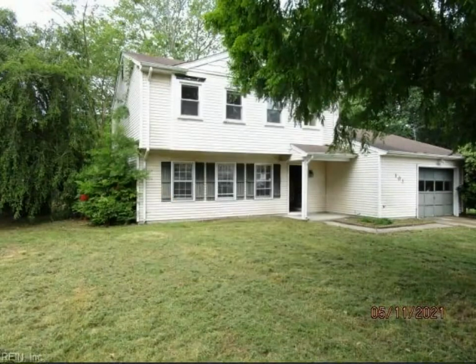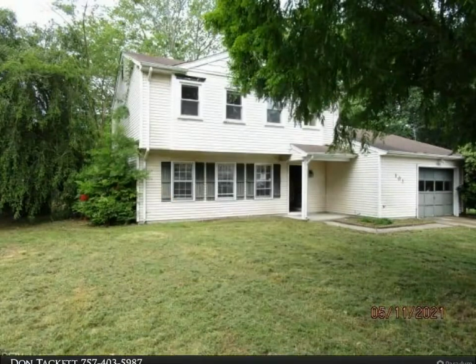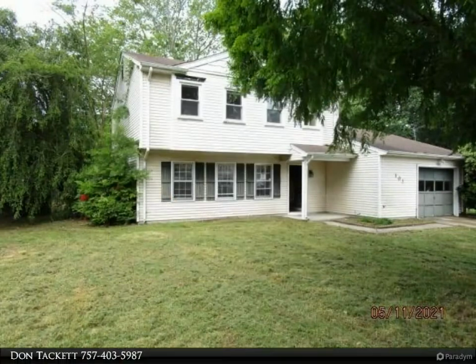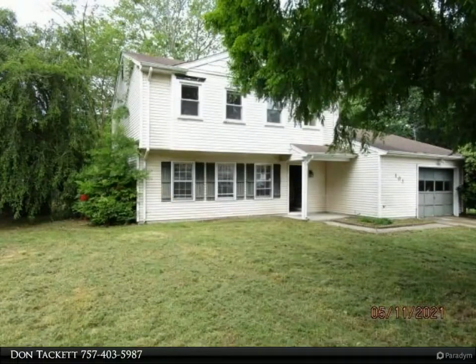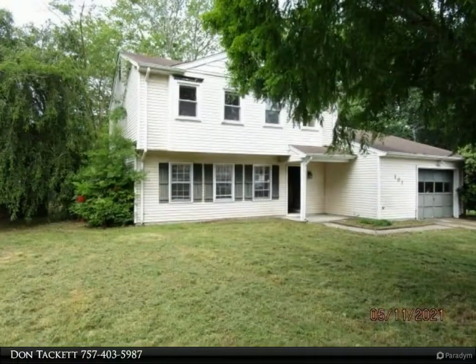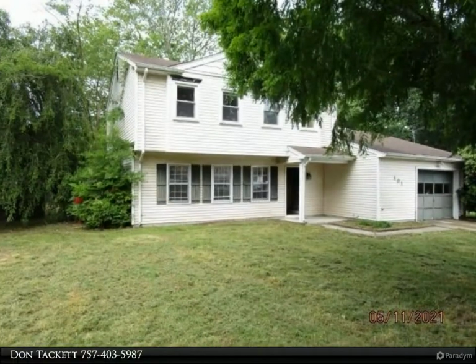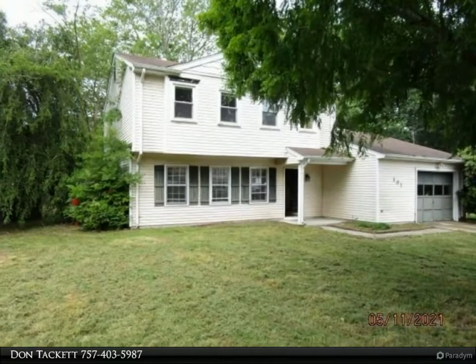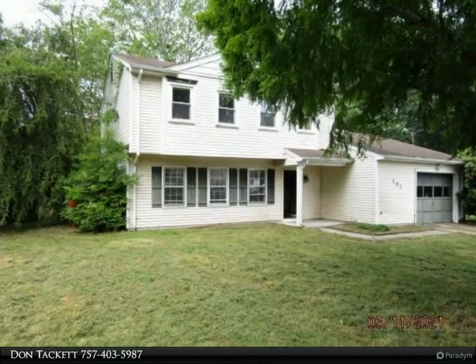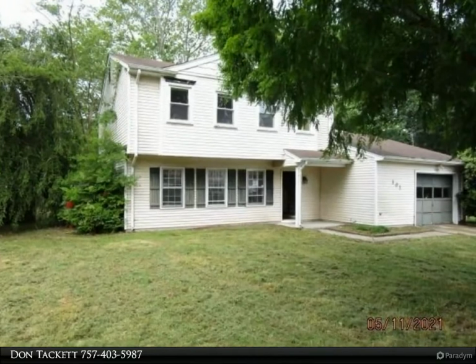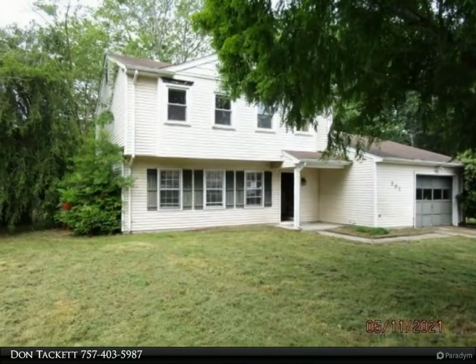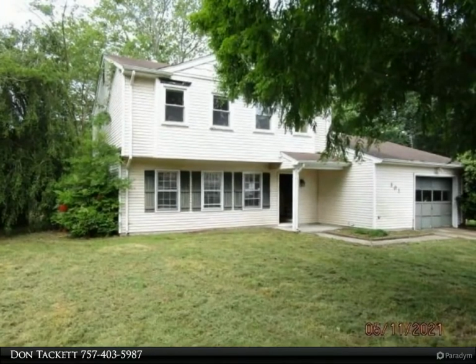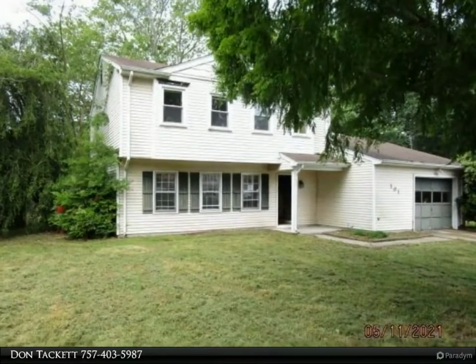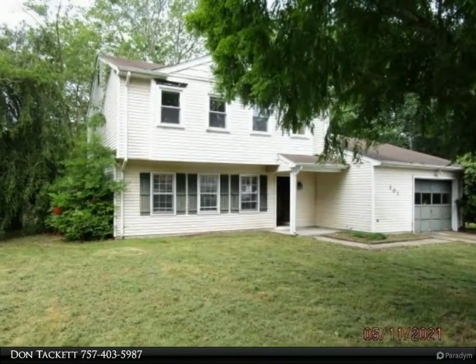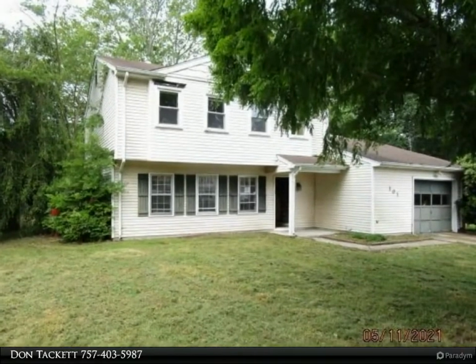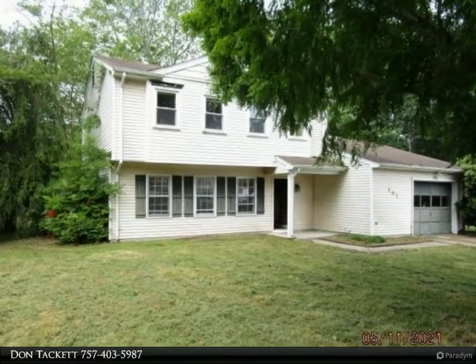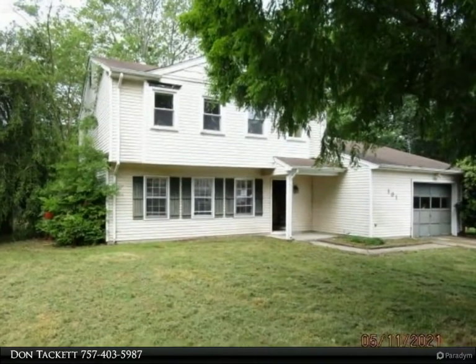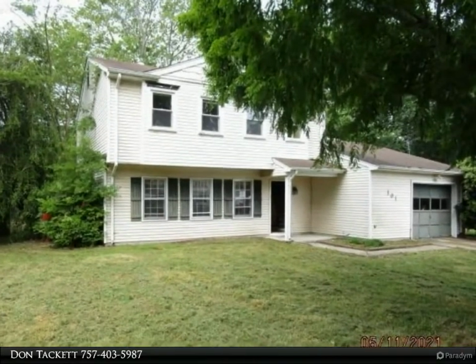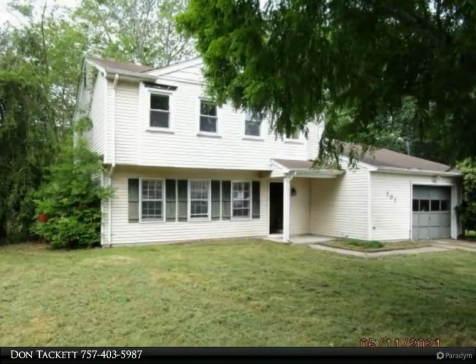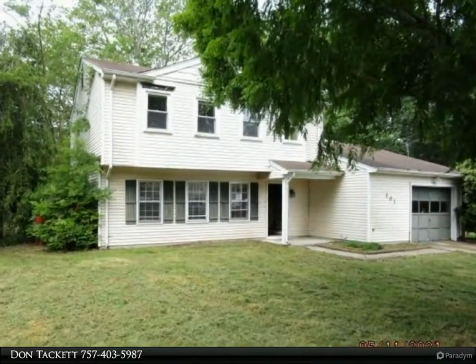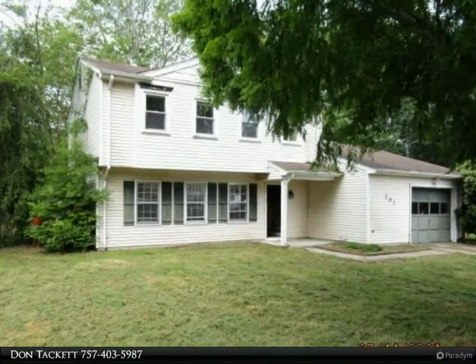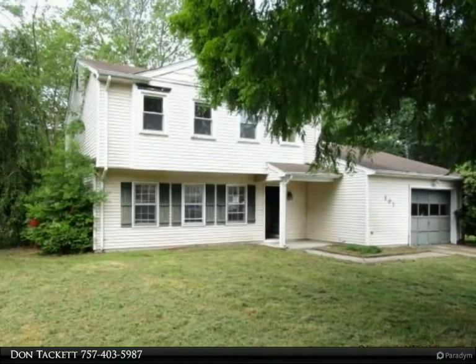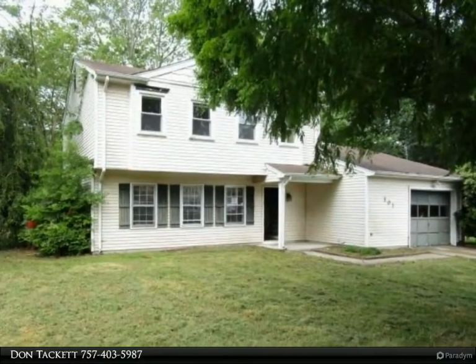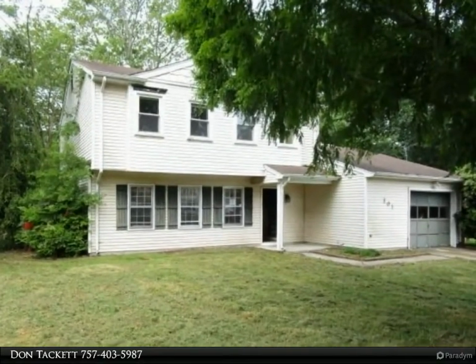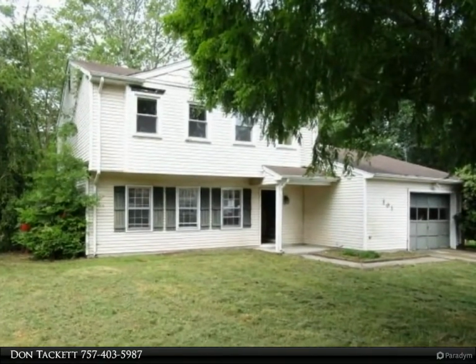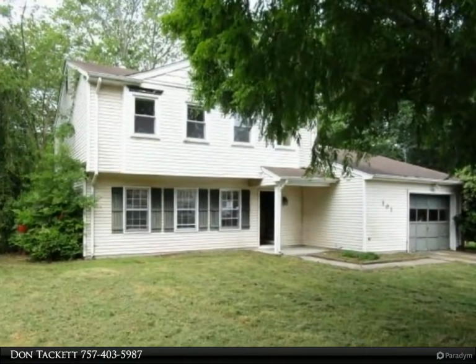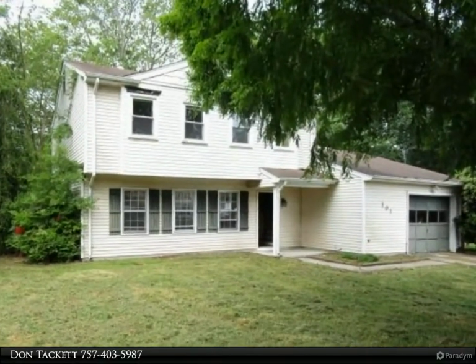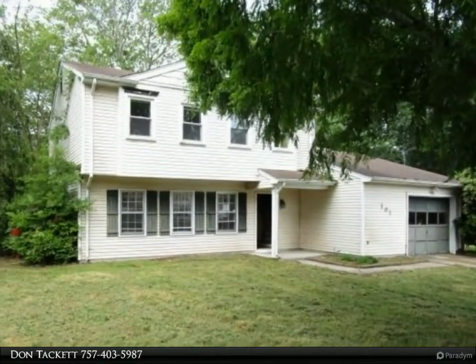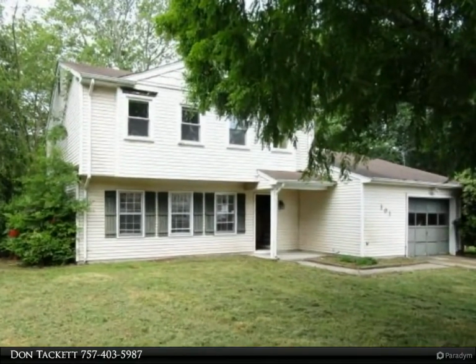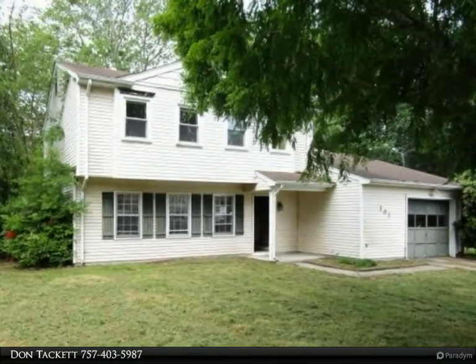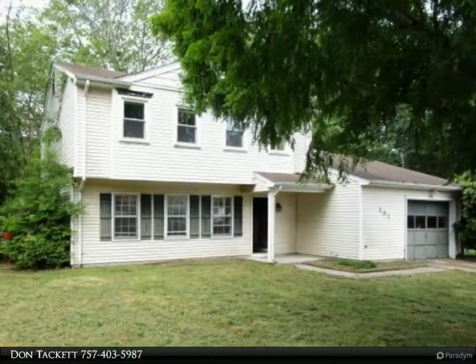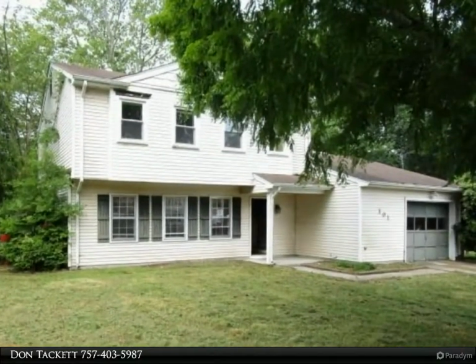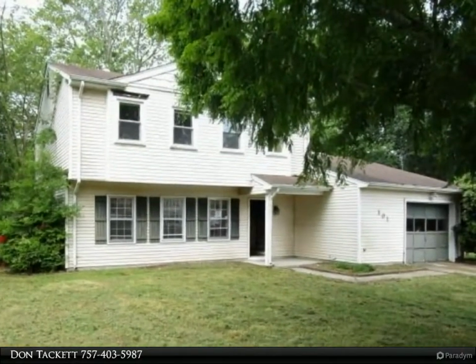This Berkshire Hathaway HomeServices Towne Realty property video is presented by Don Tackett.